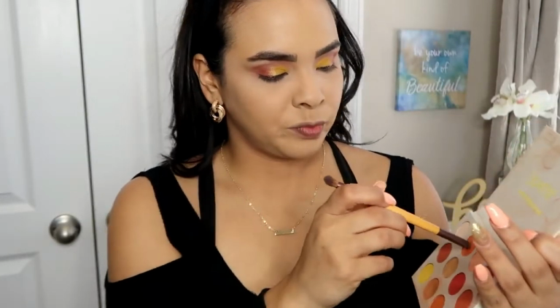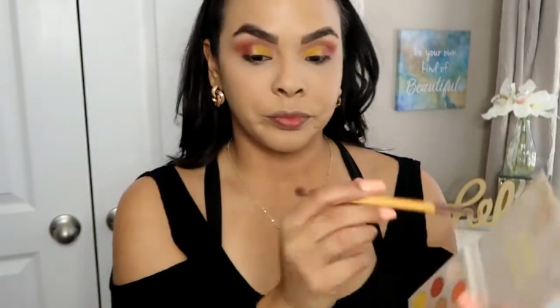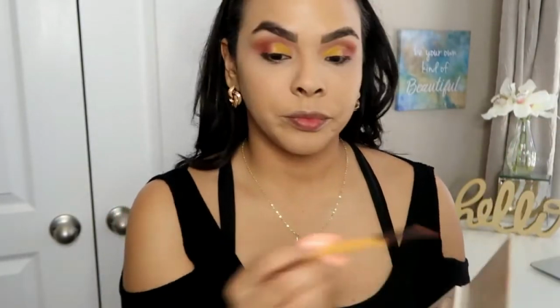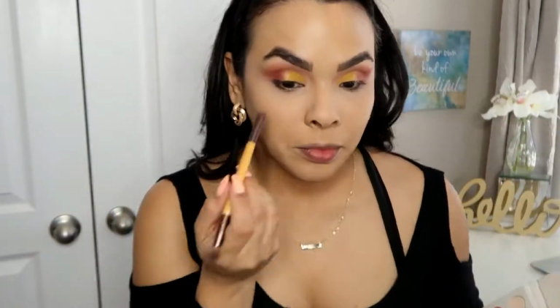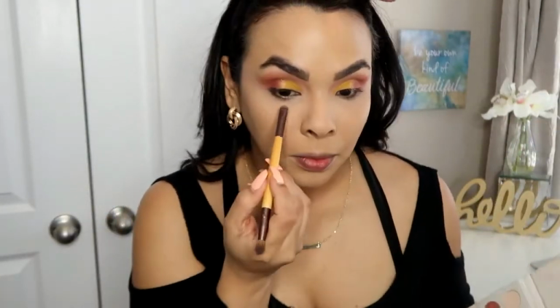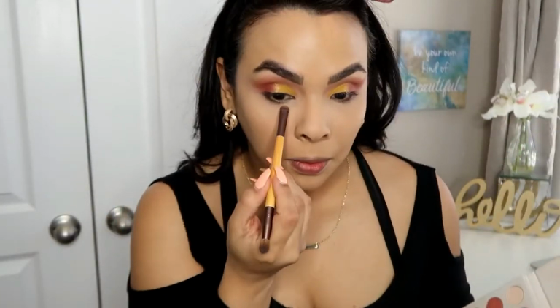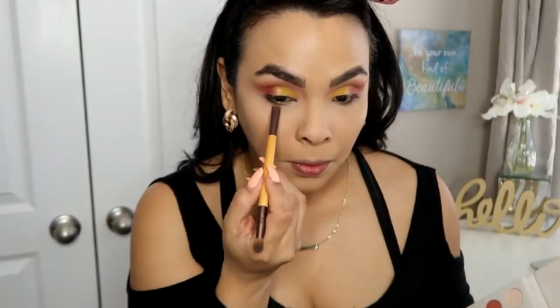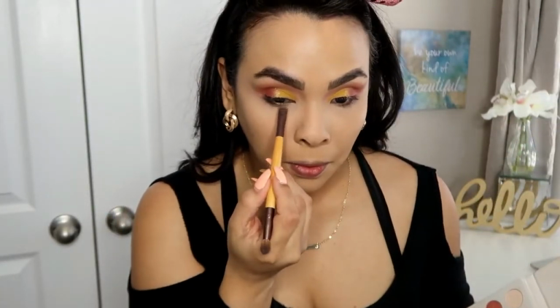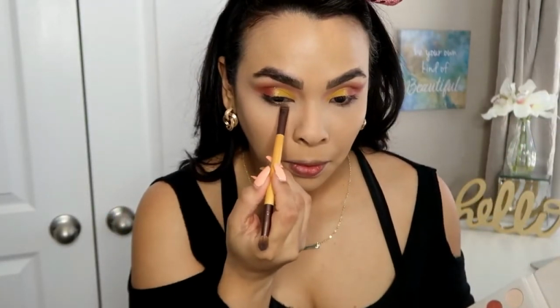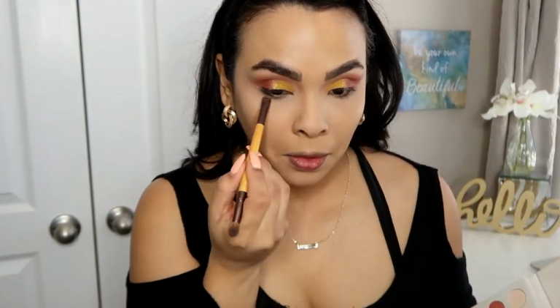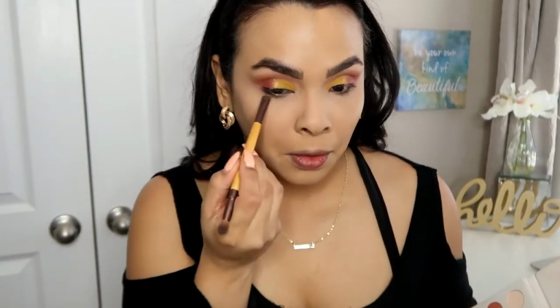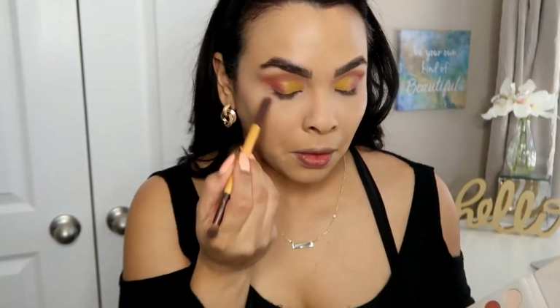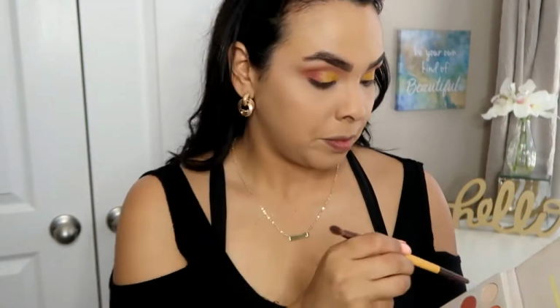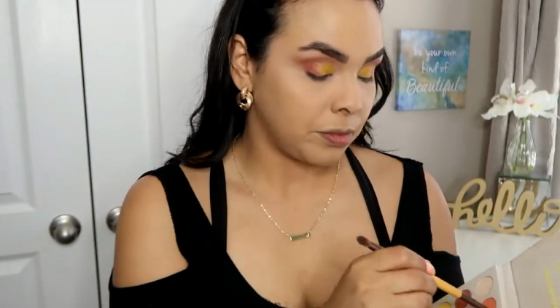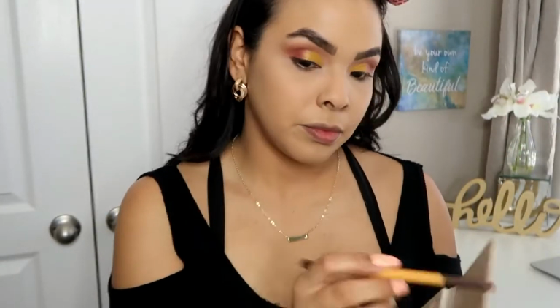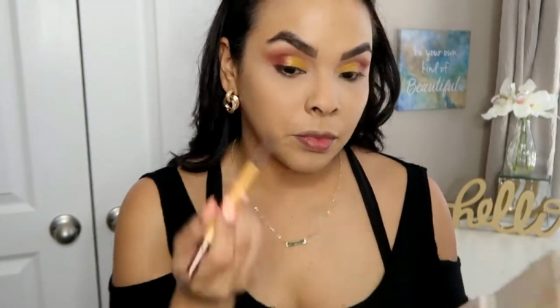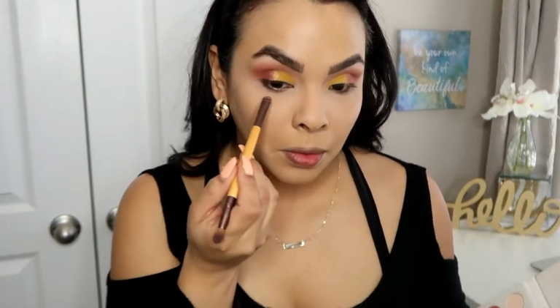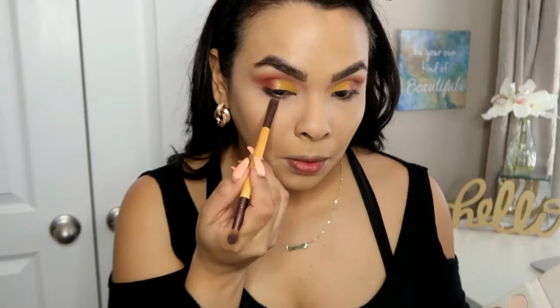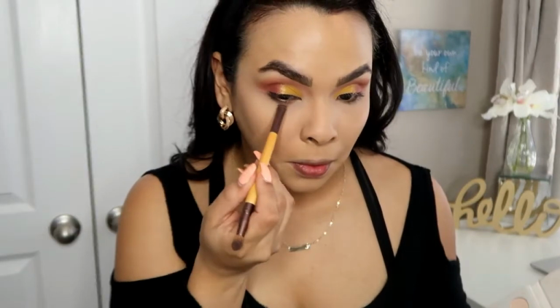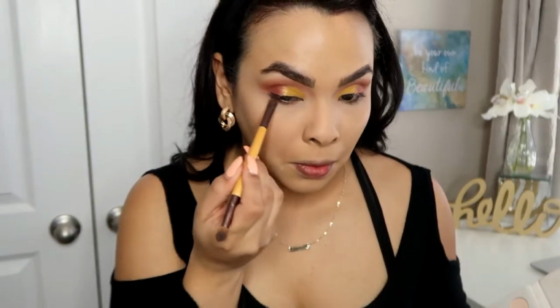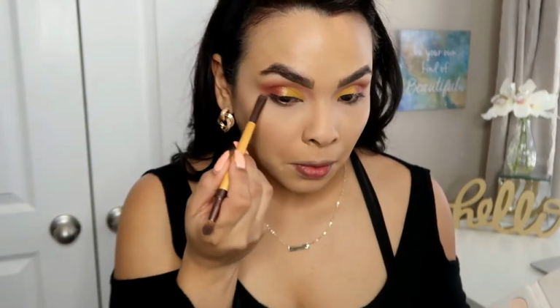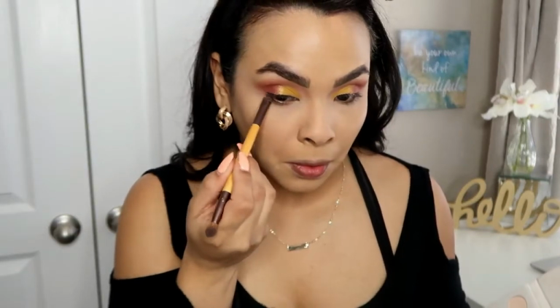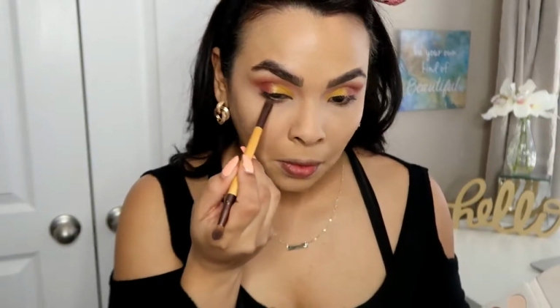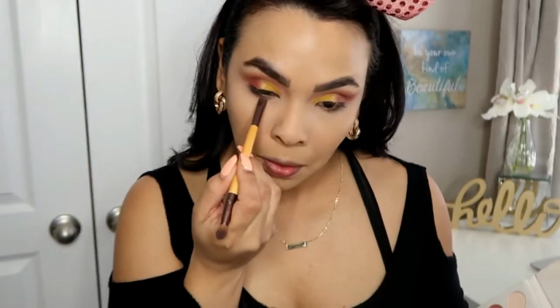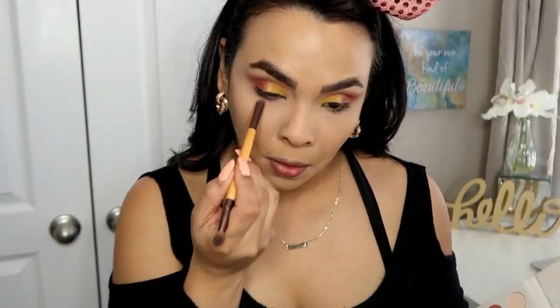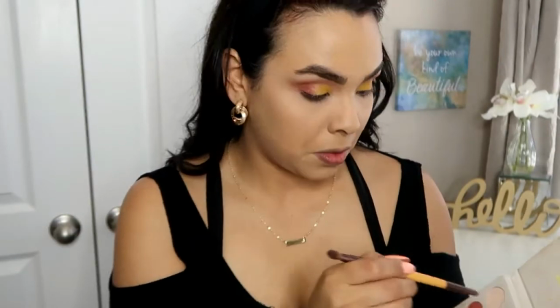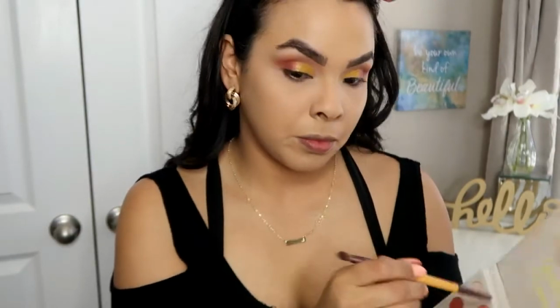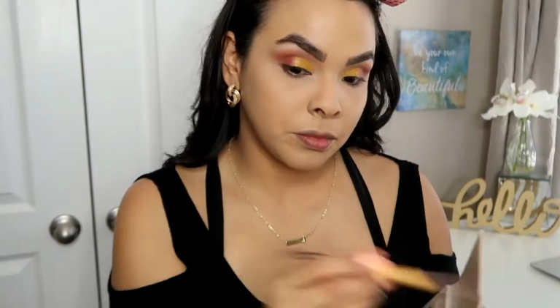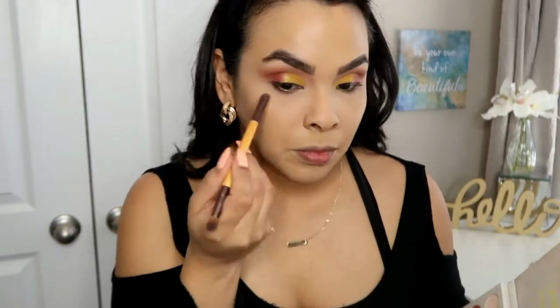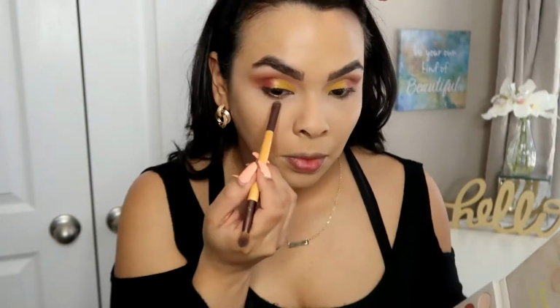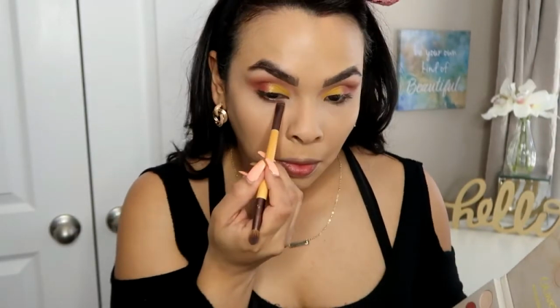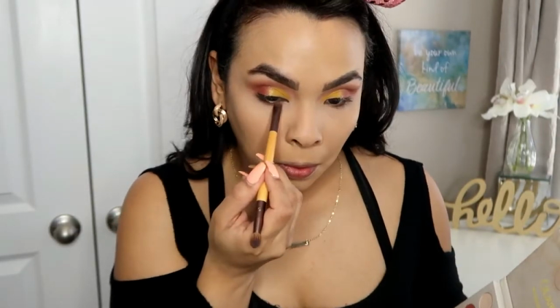Going back into the Colourpop palette, I'm just going to use the same shades that I used on my eyes for my lower lash line.